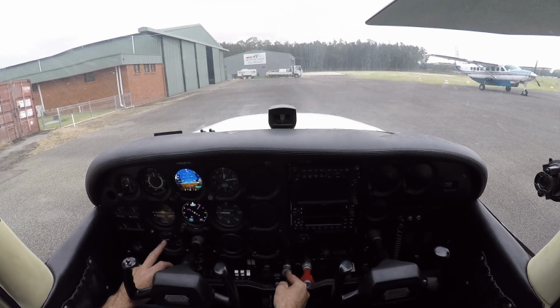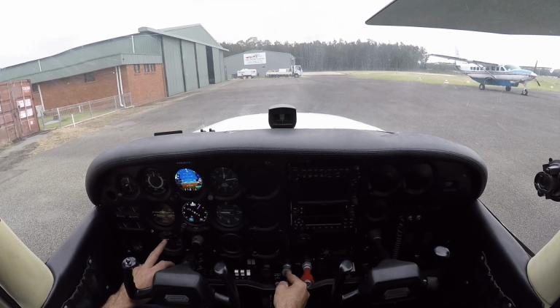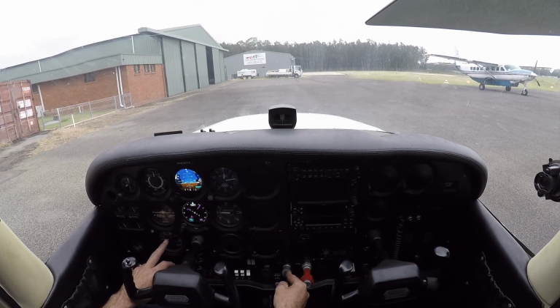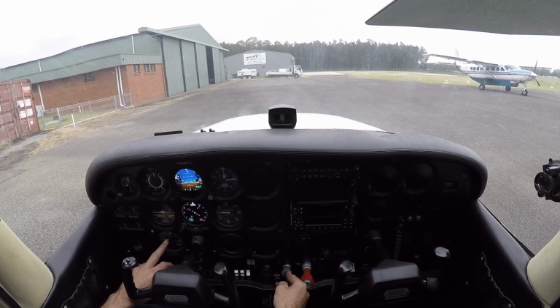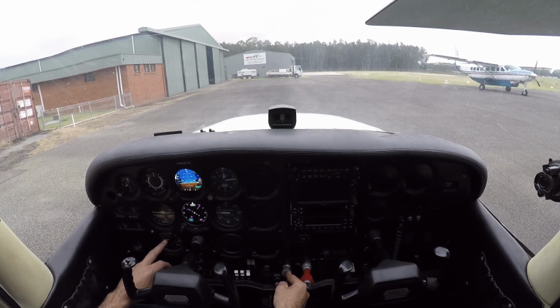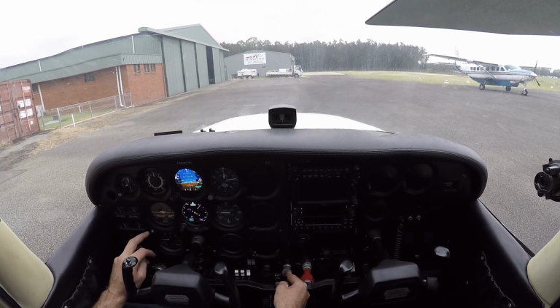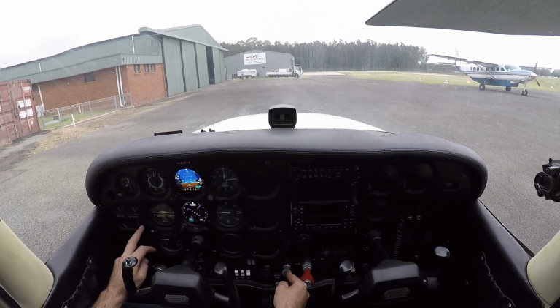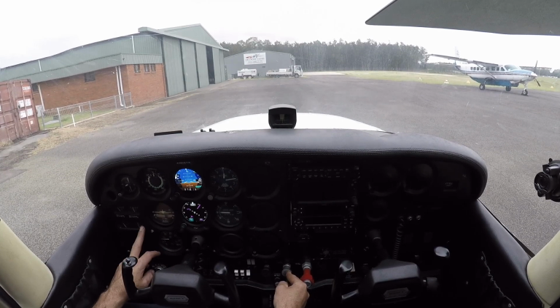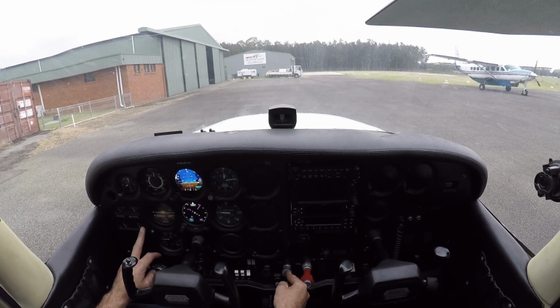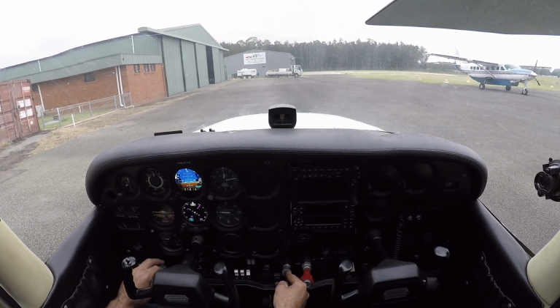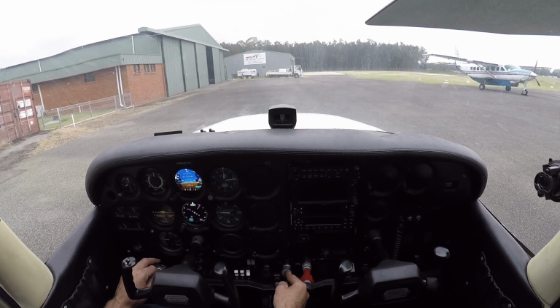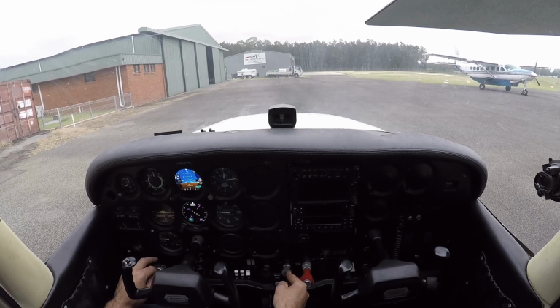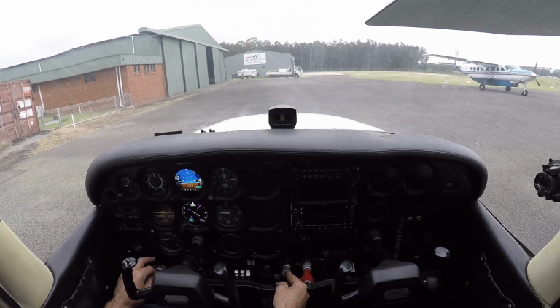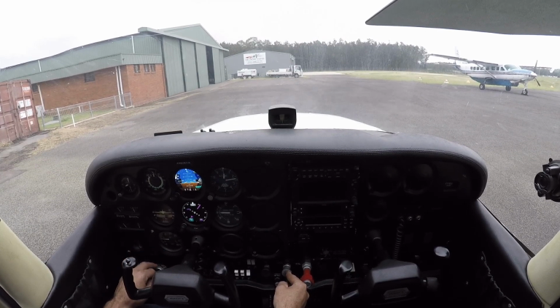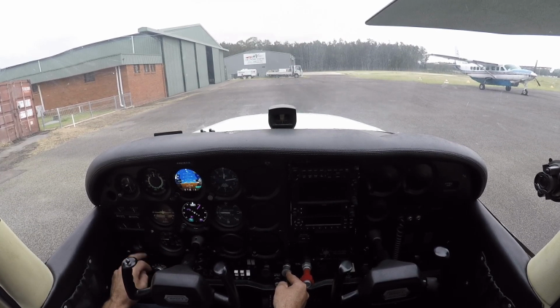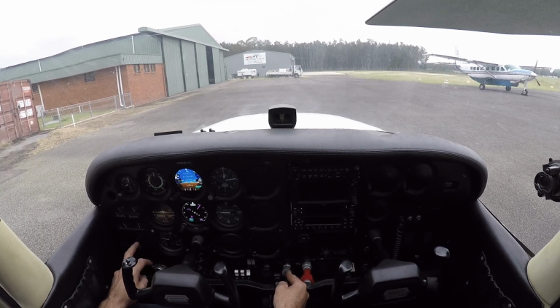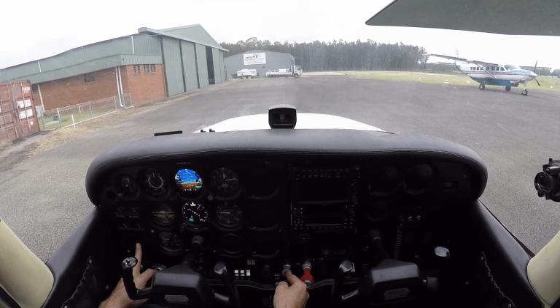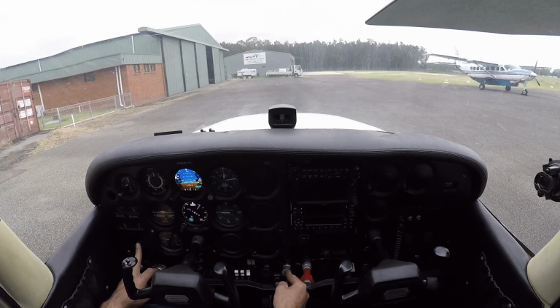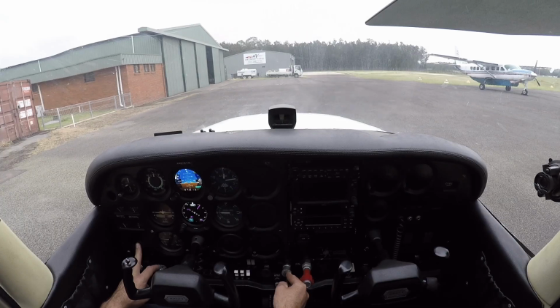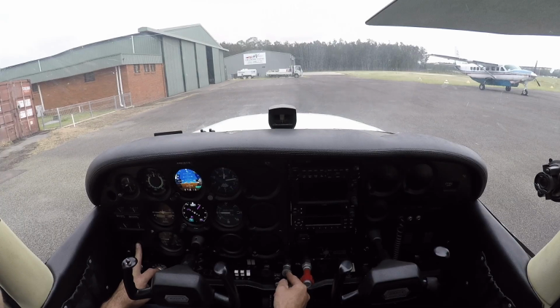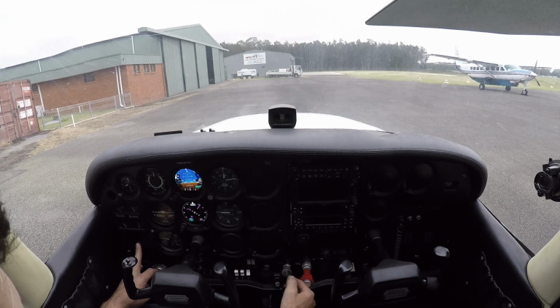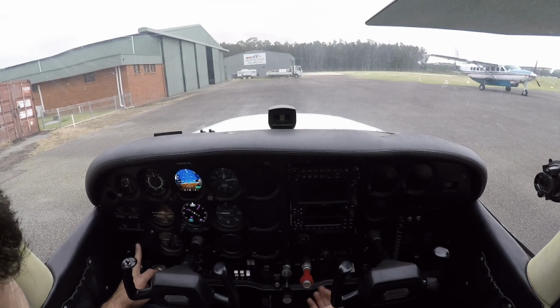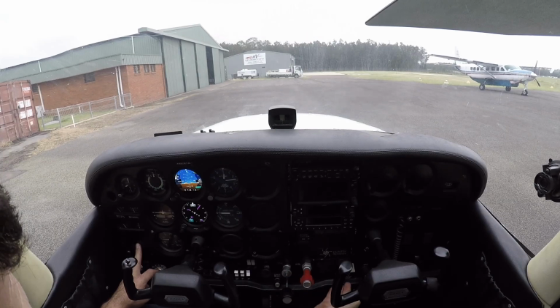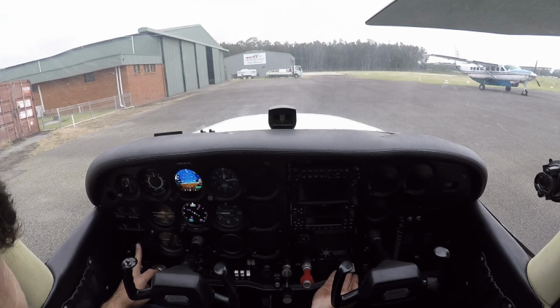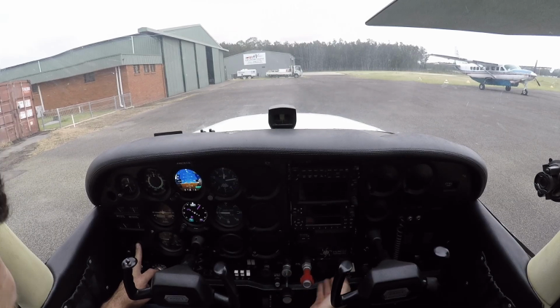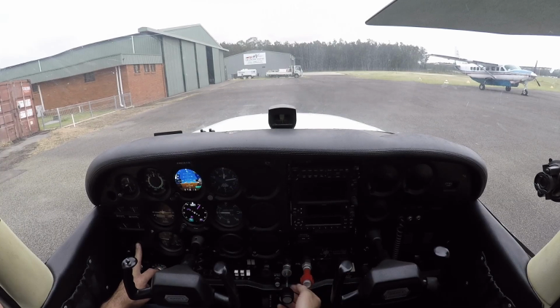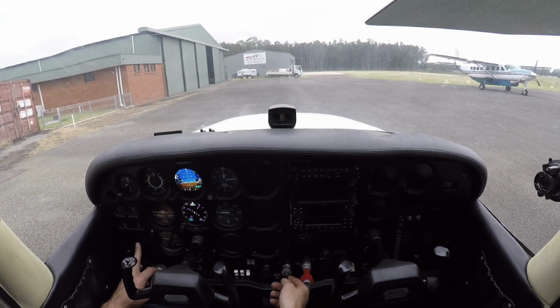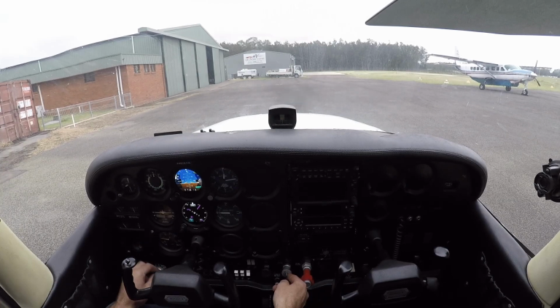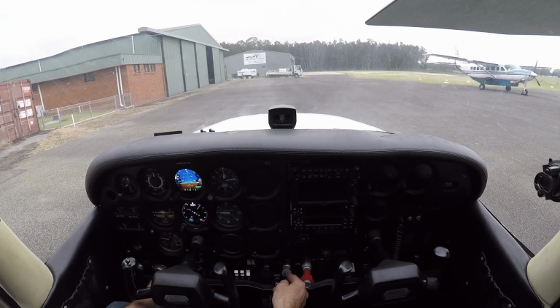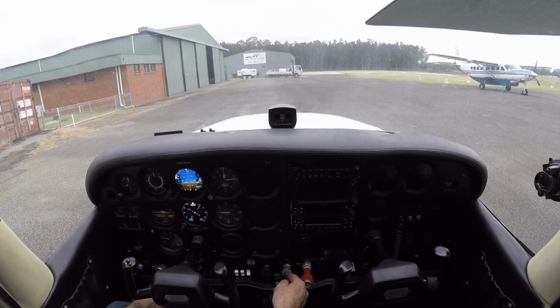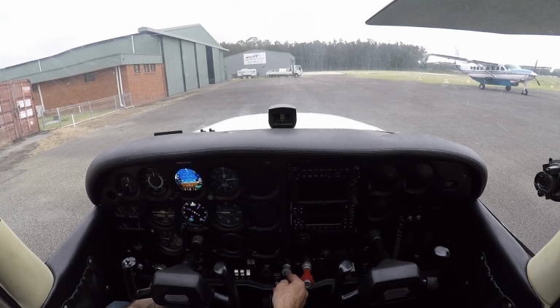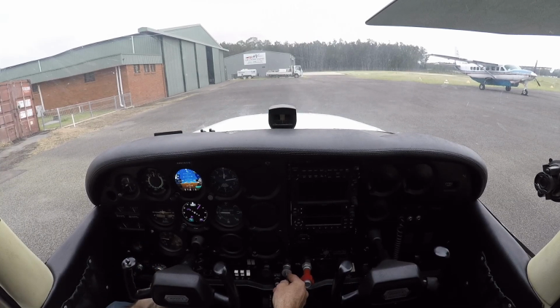RPM's coming up, oil pressure's coming up, positive outwards, weapon retracted, nav's on.